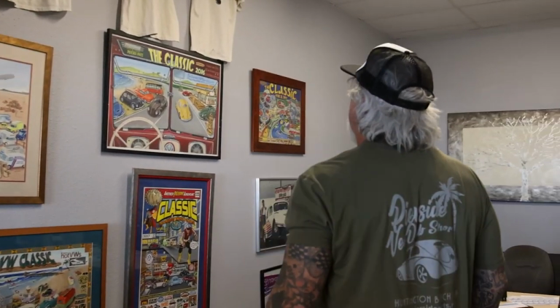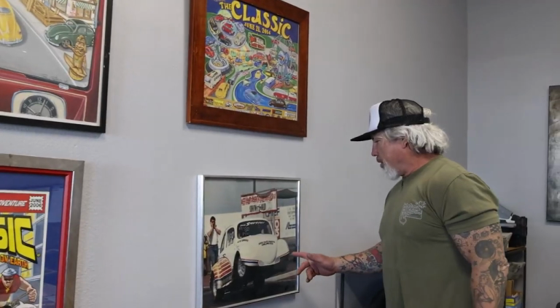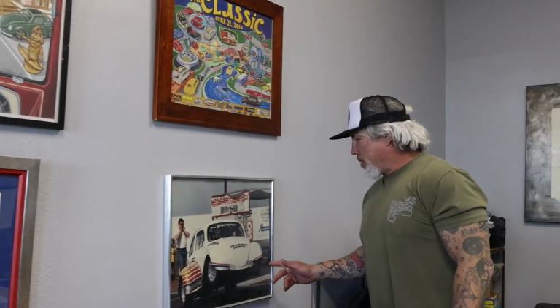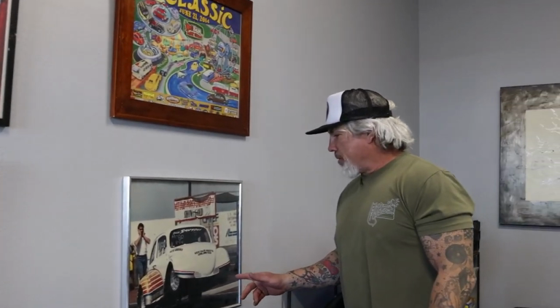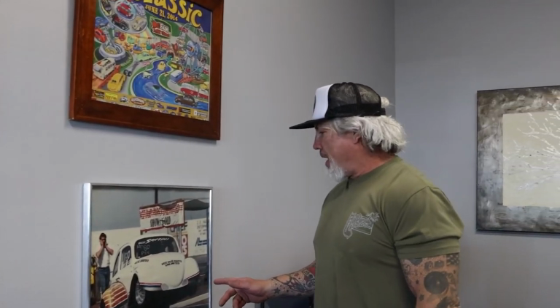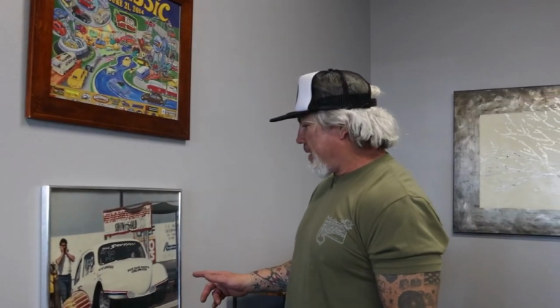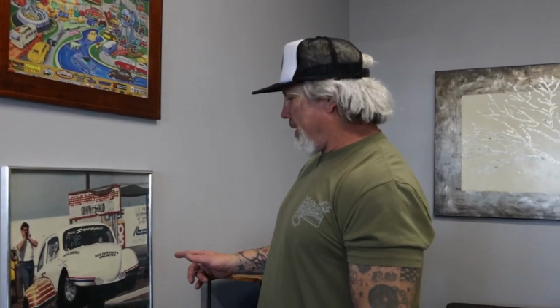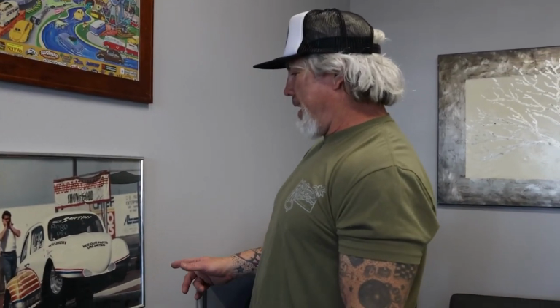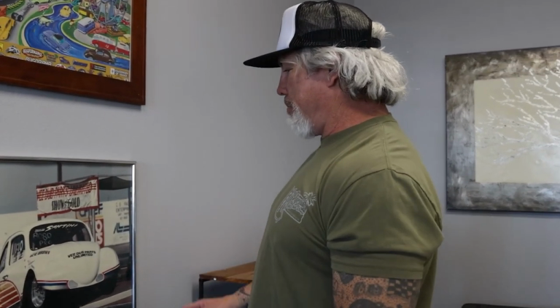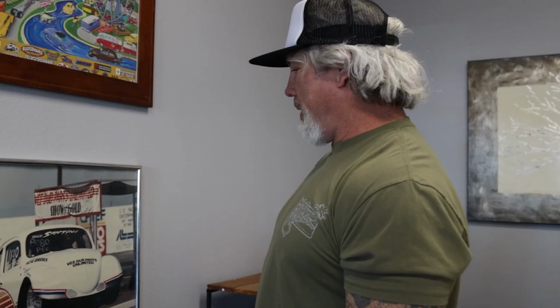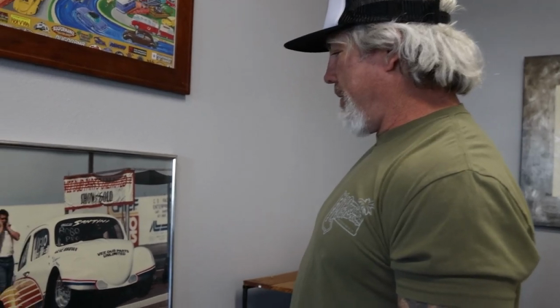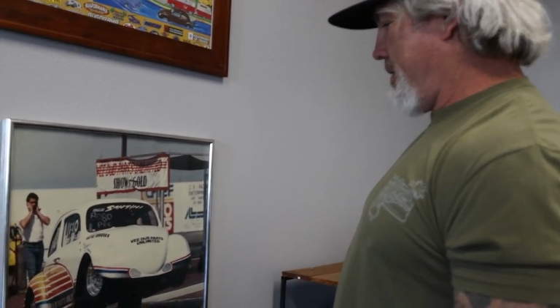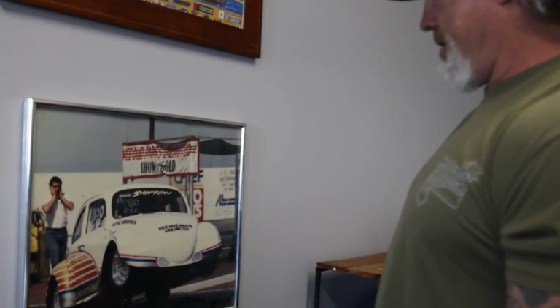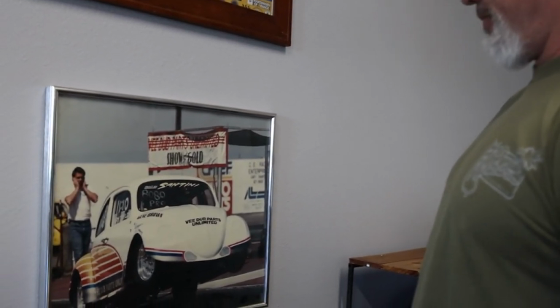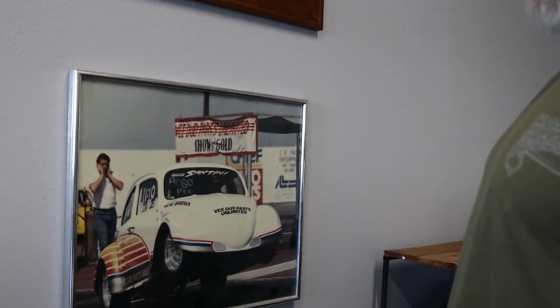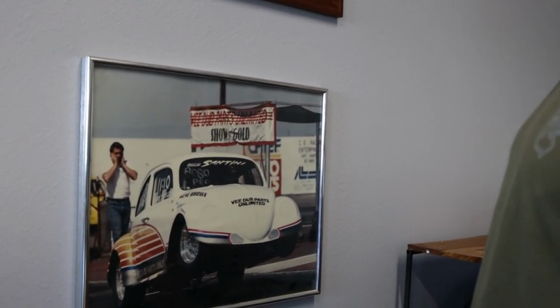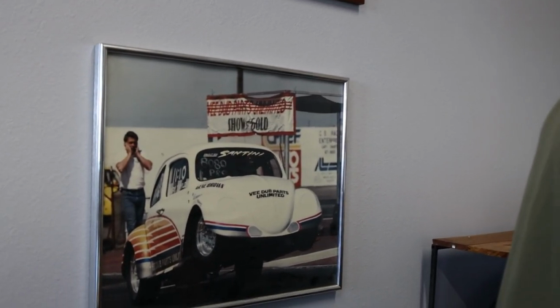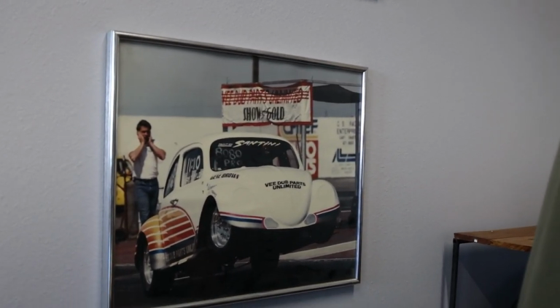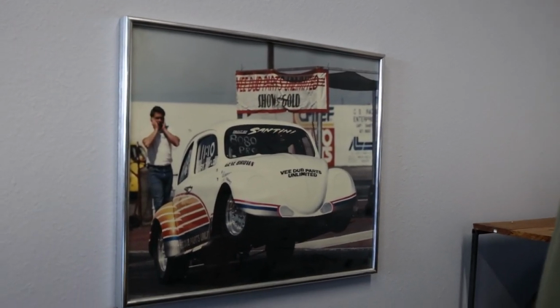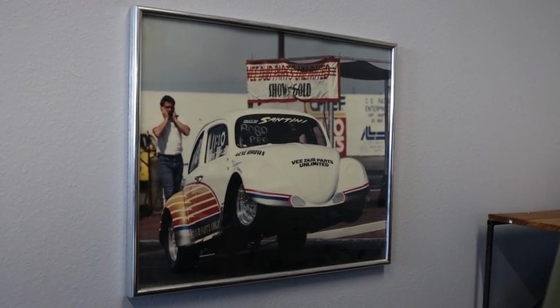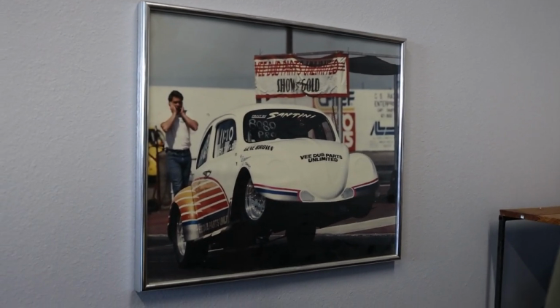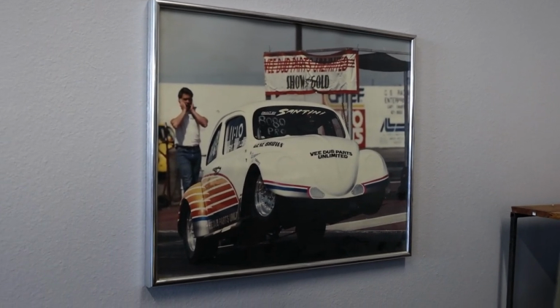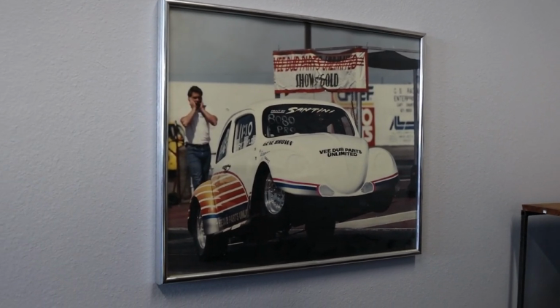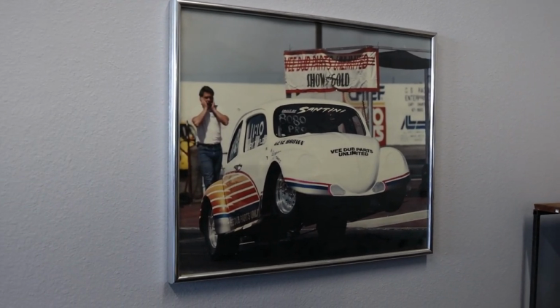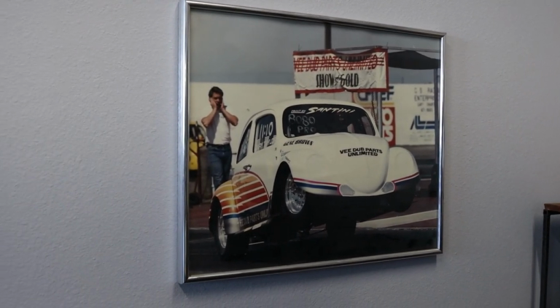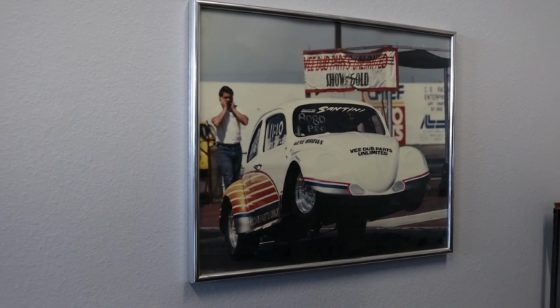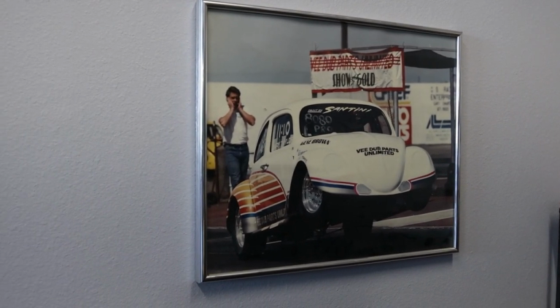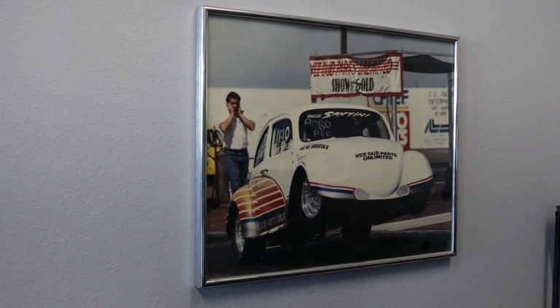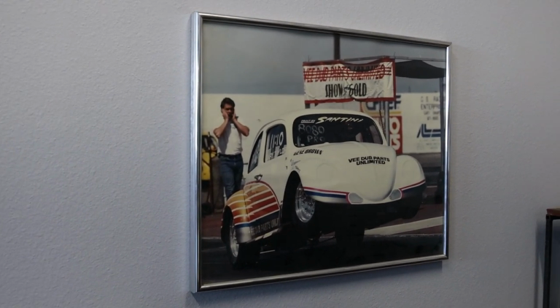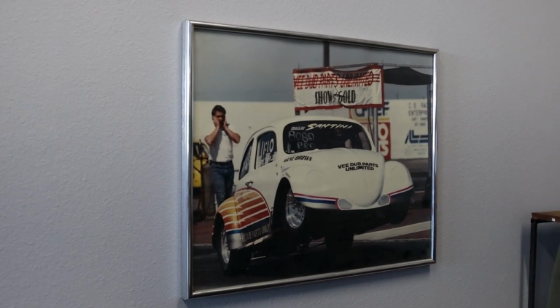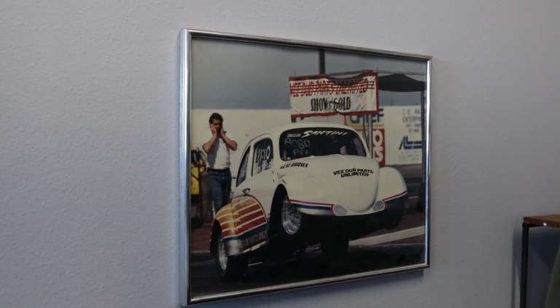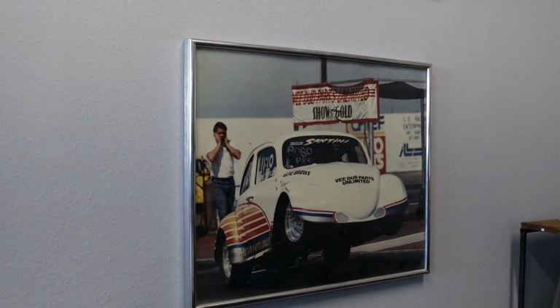First pro stock car ever built. Frameworks chassis. That's like 1989.